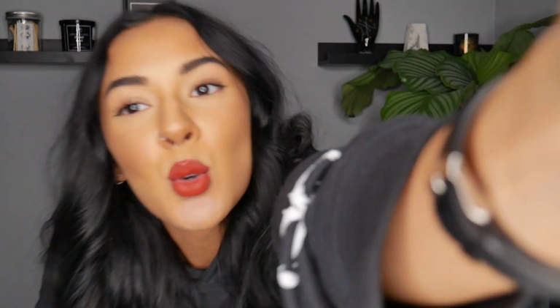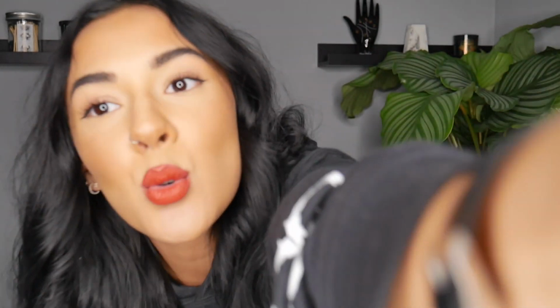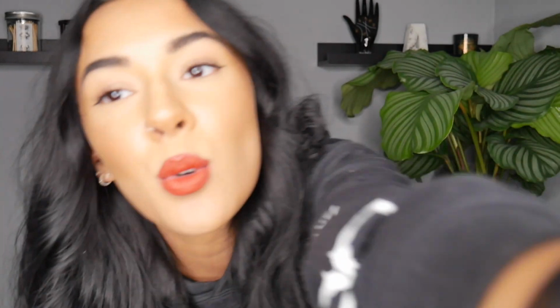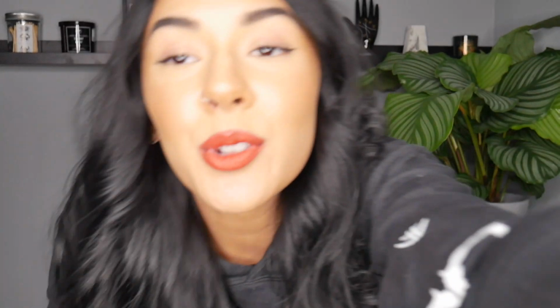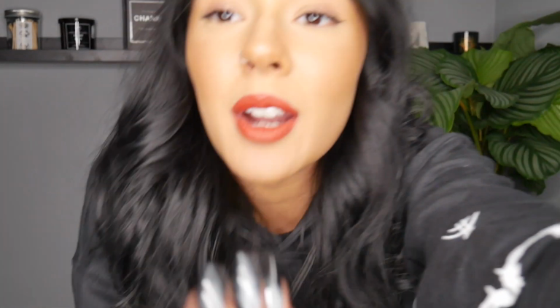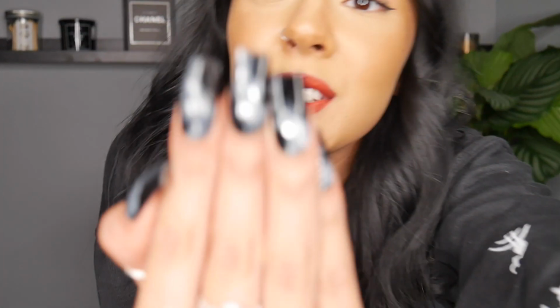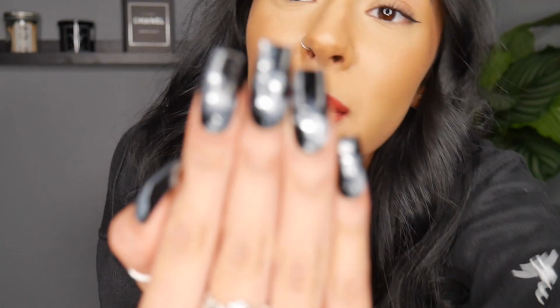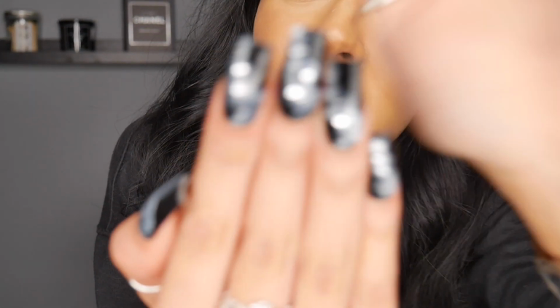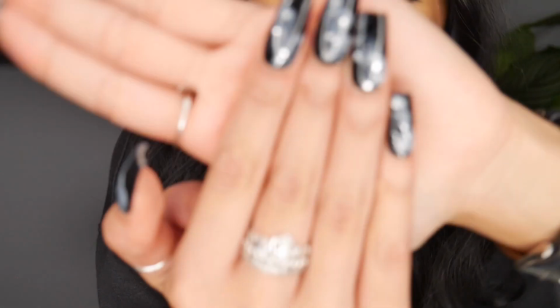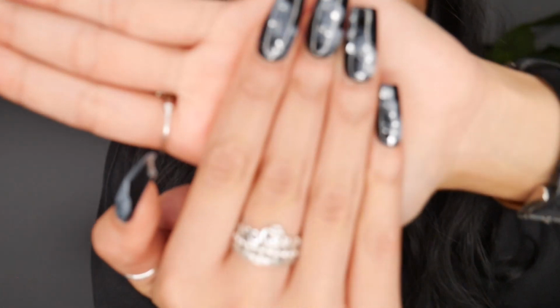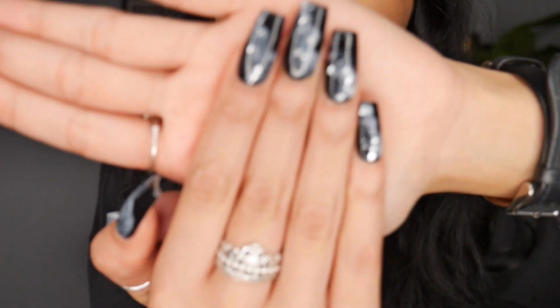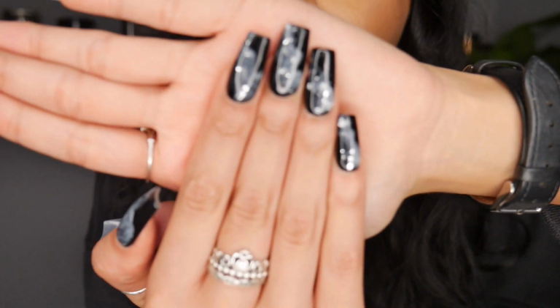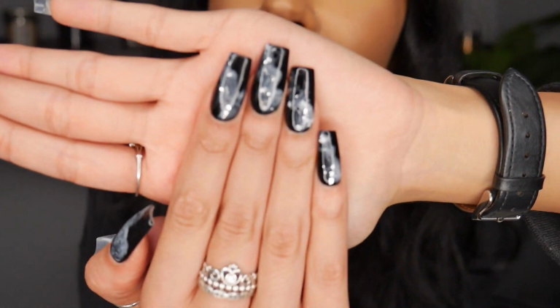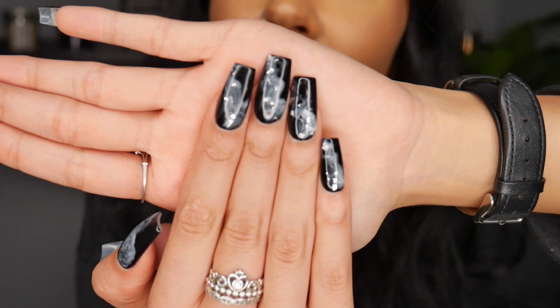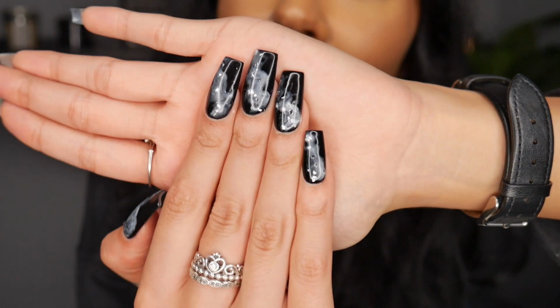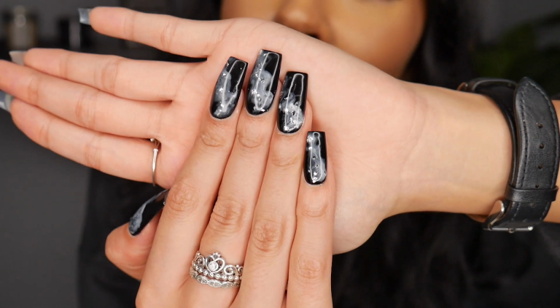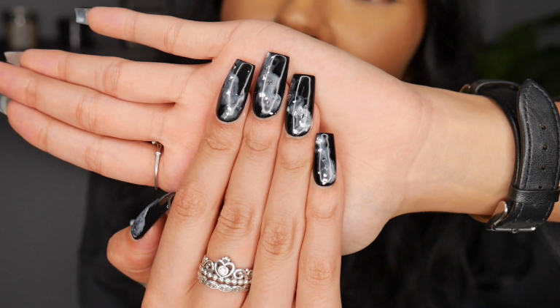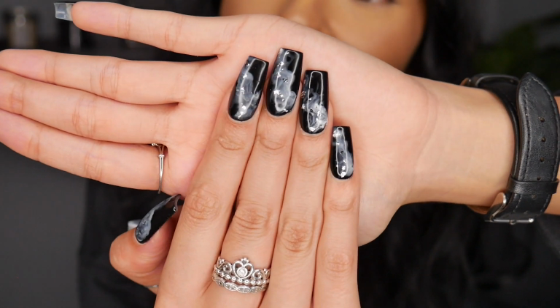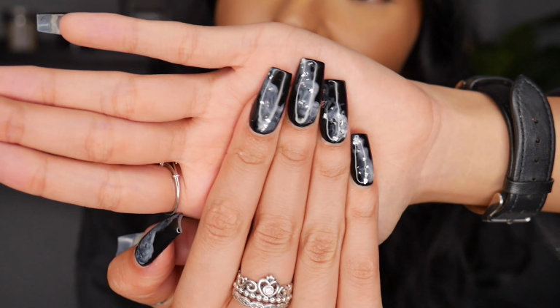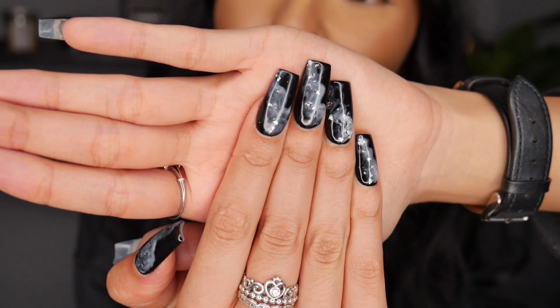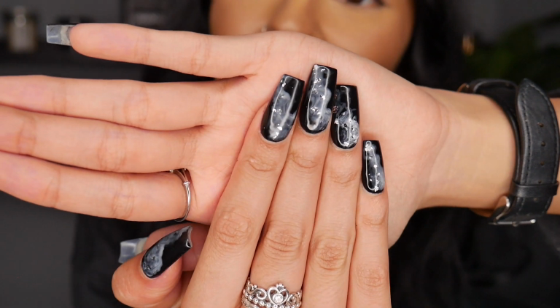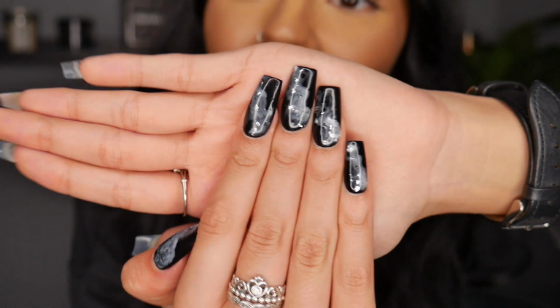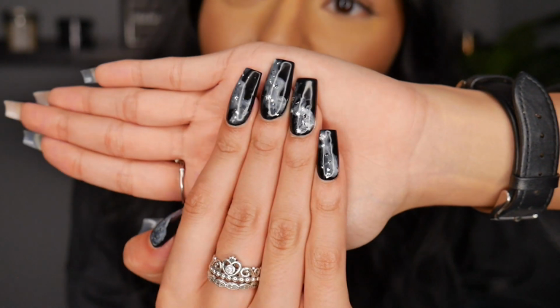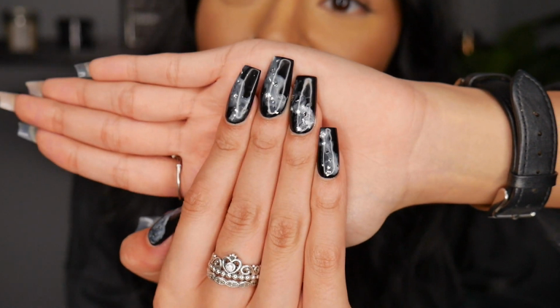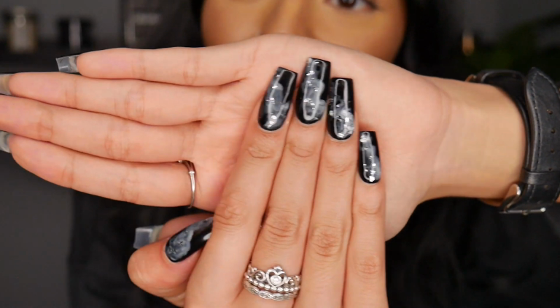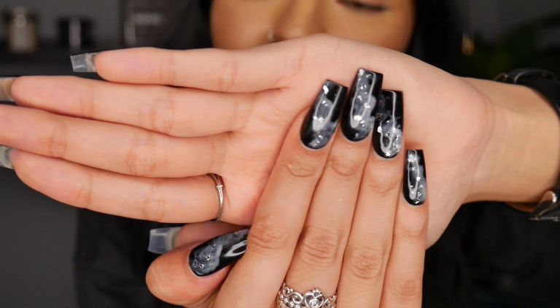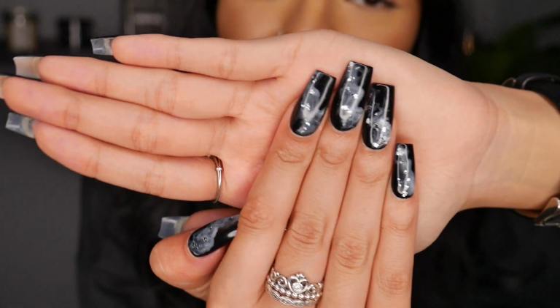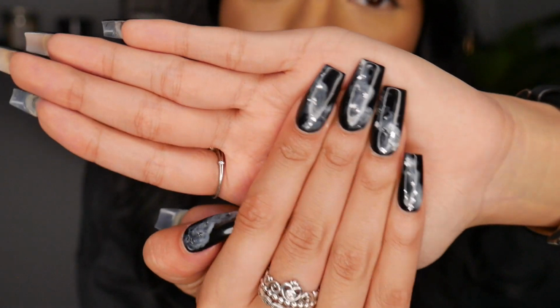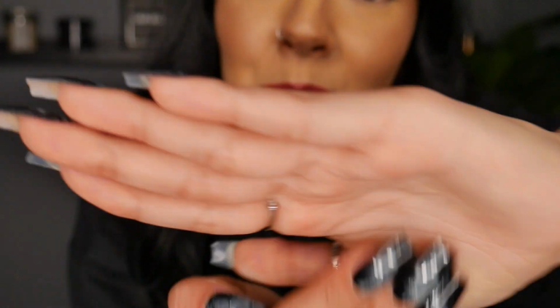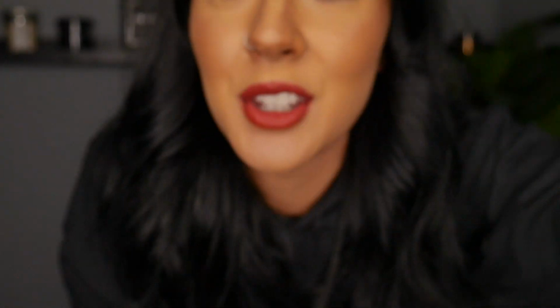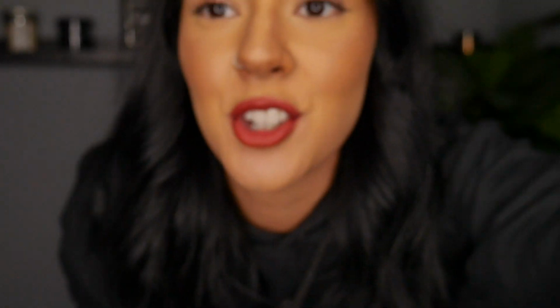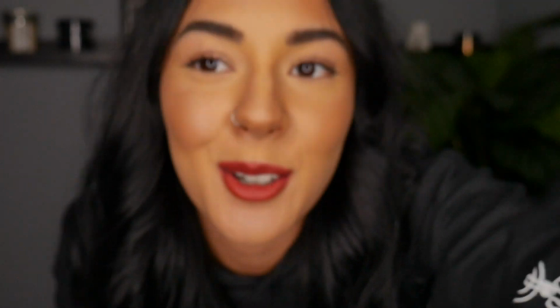Oh also, I hope you've seen my new nails — look at how cute. We love the witchy vibes on this channel.